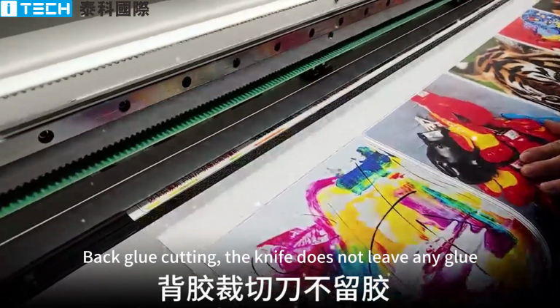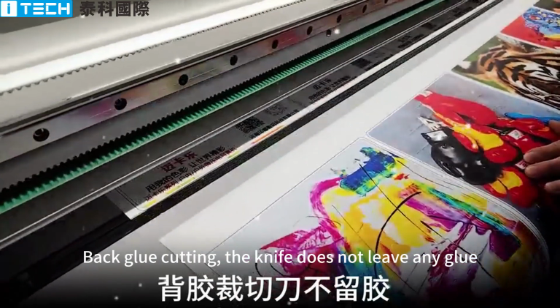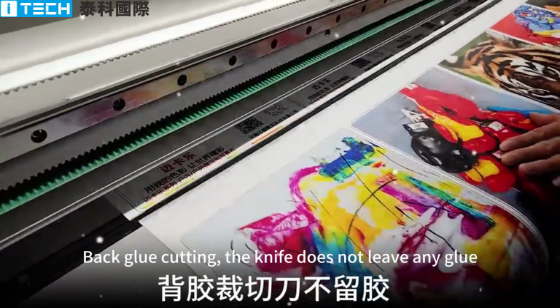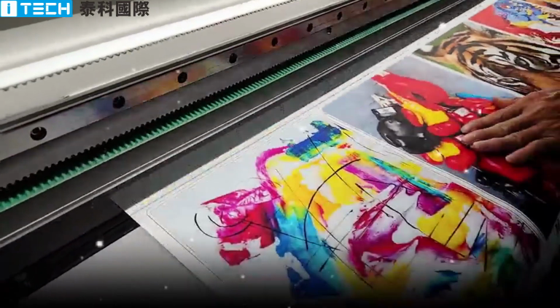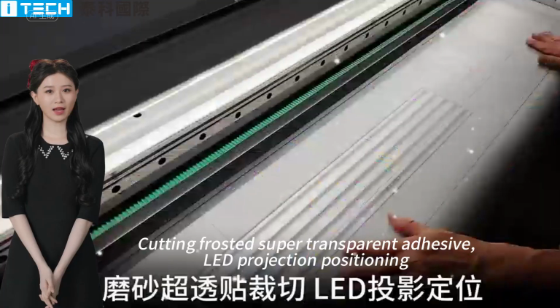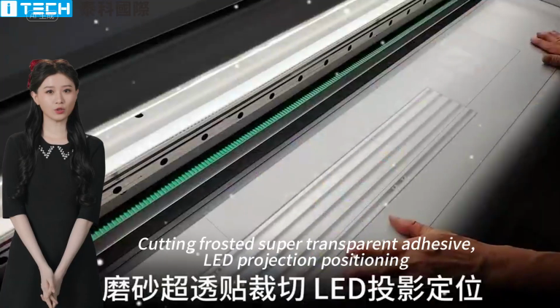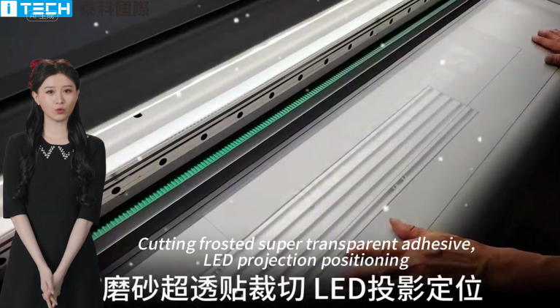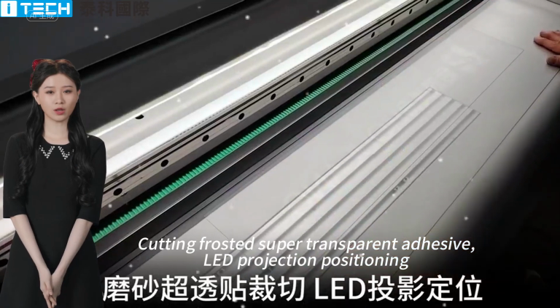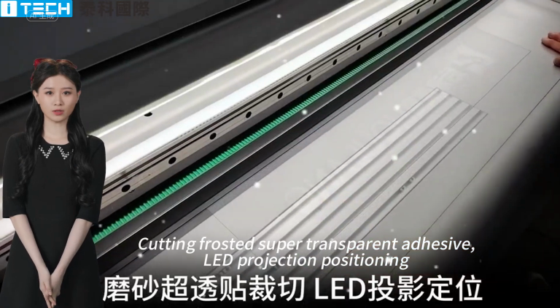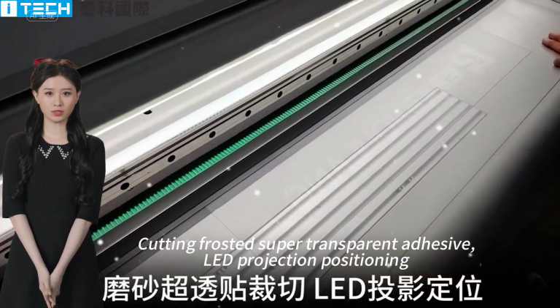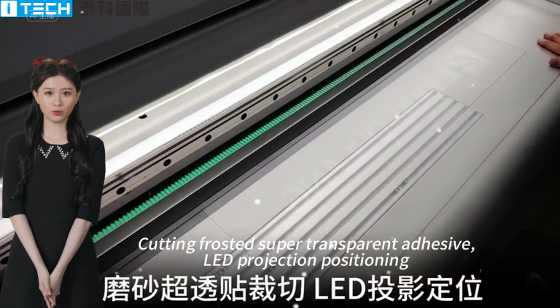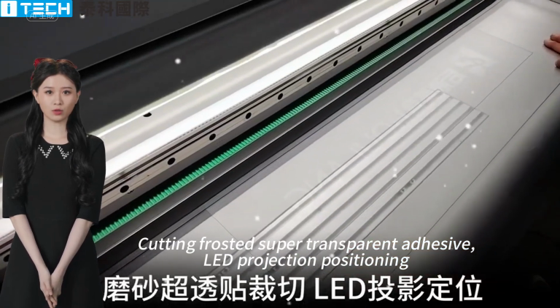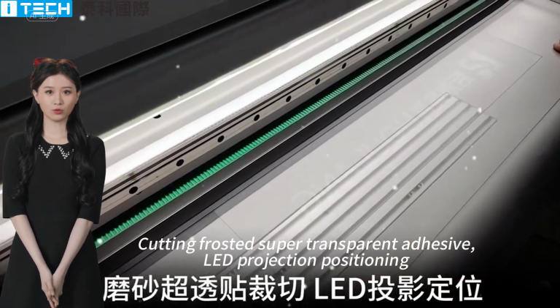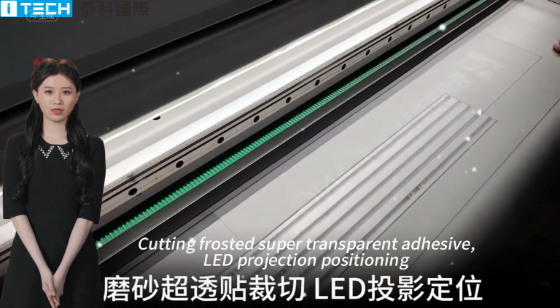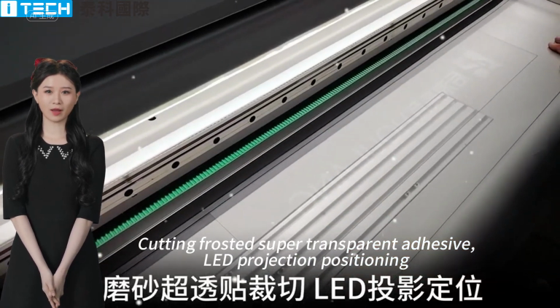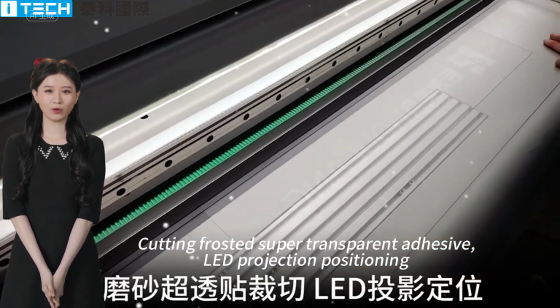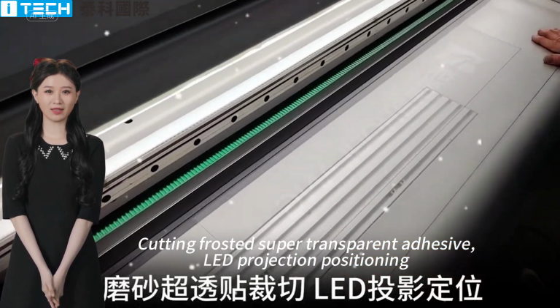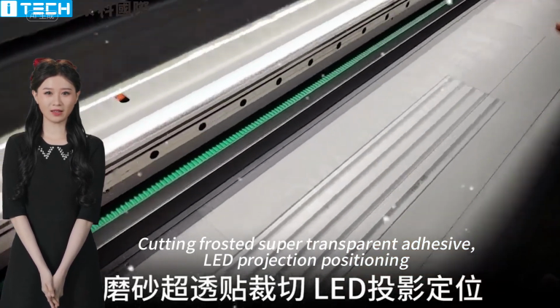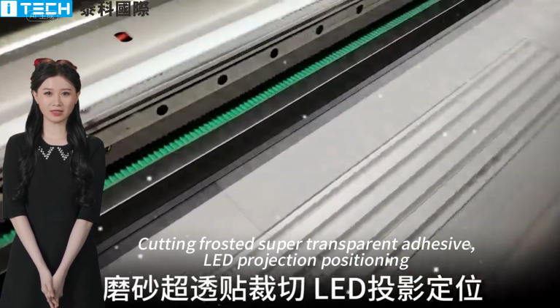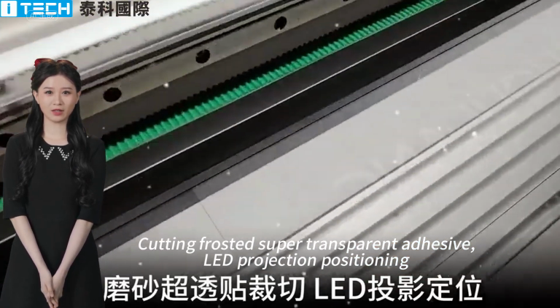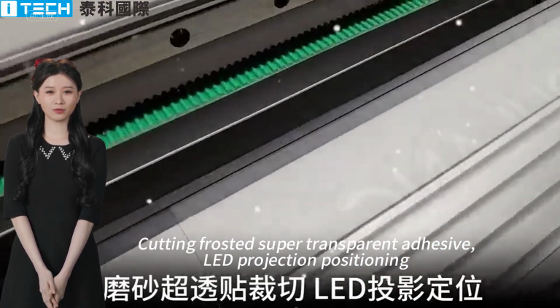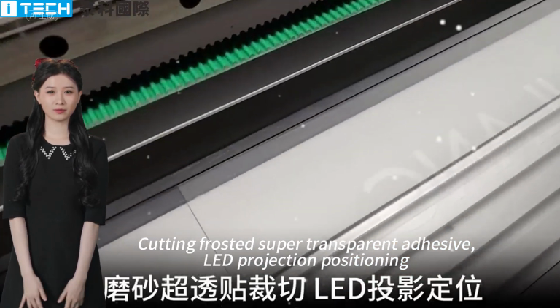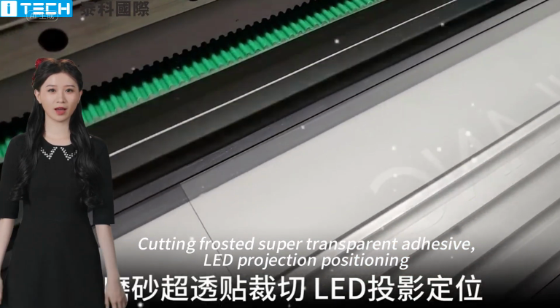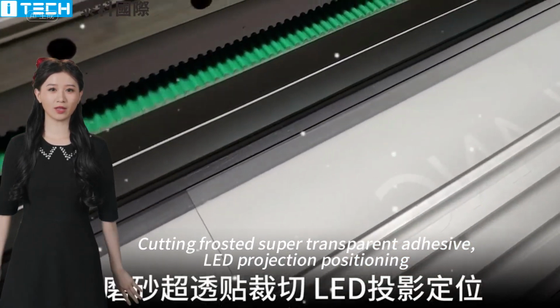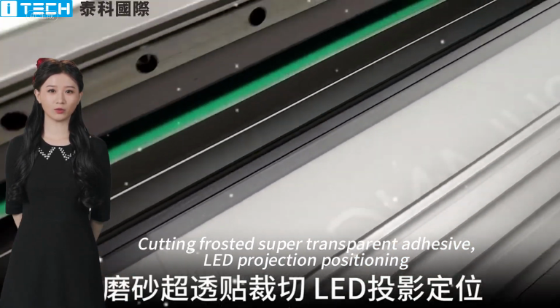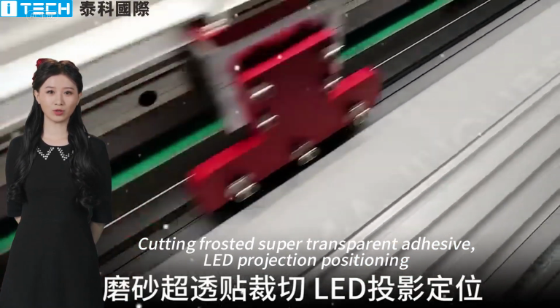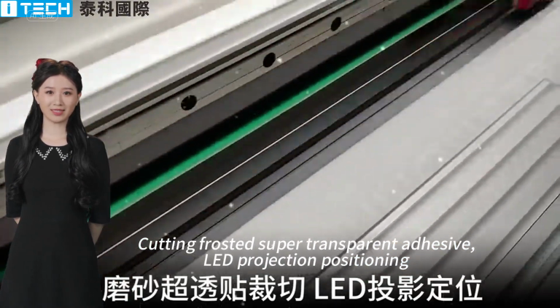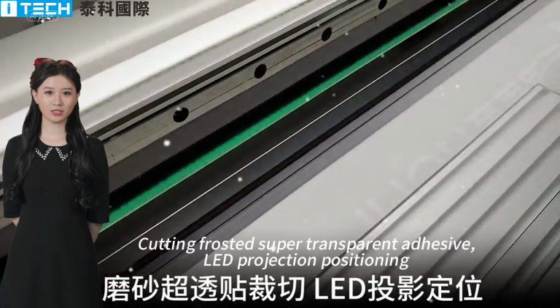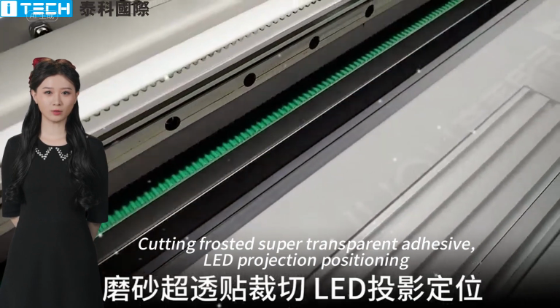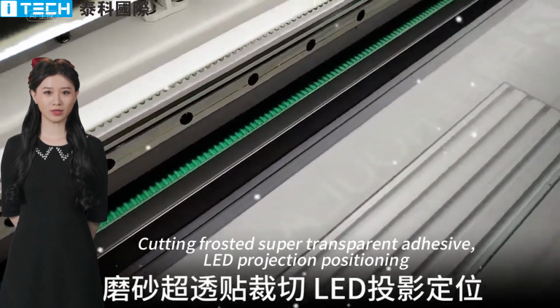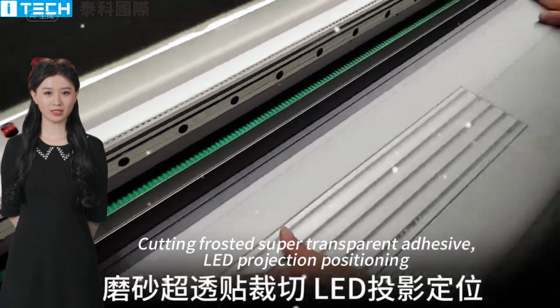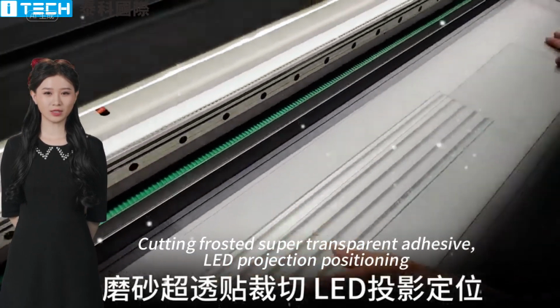Cutting frosted and super transparent adhesive with LED projection positioning.